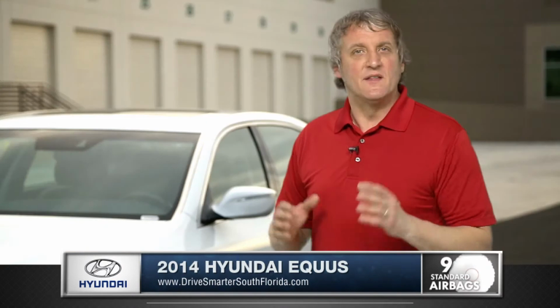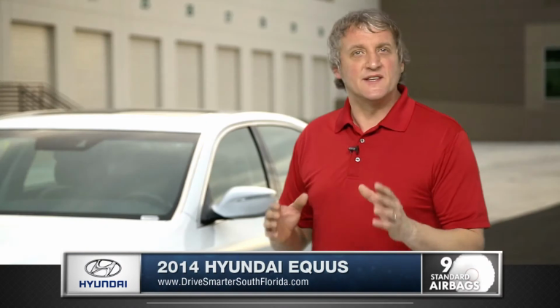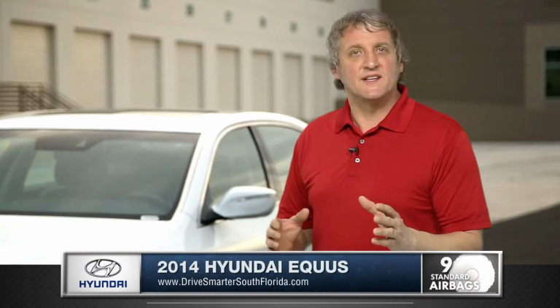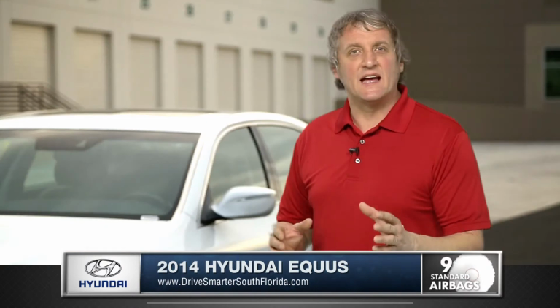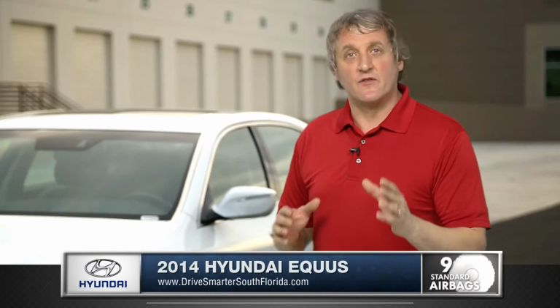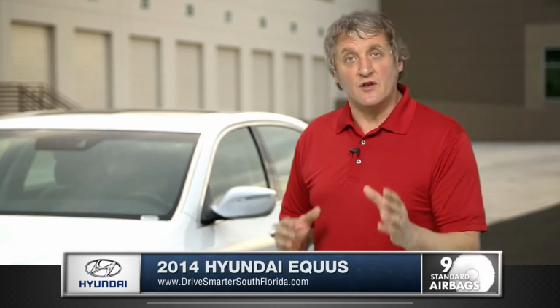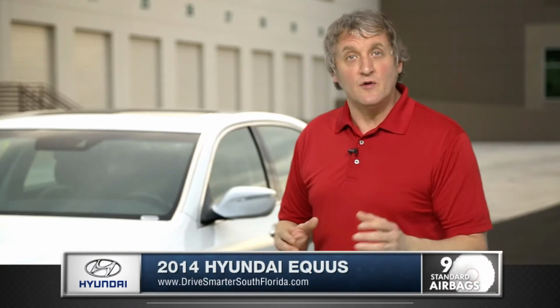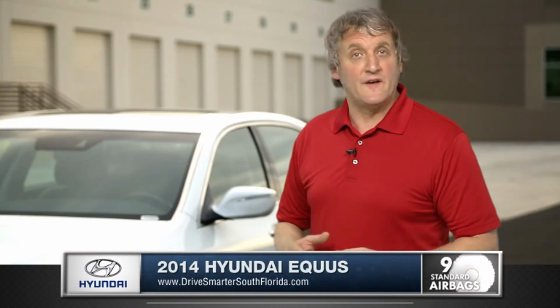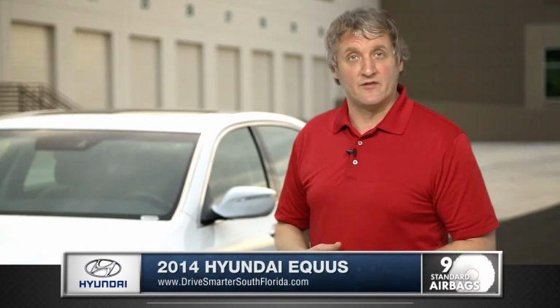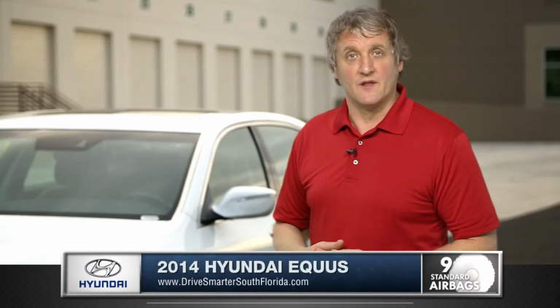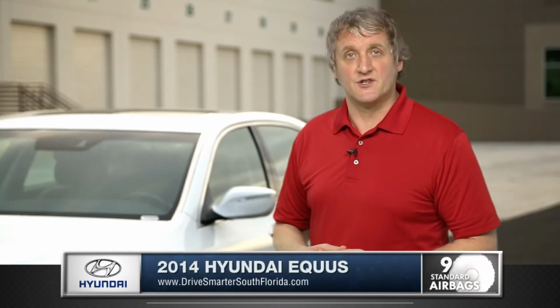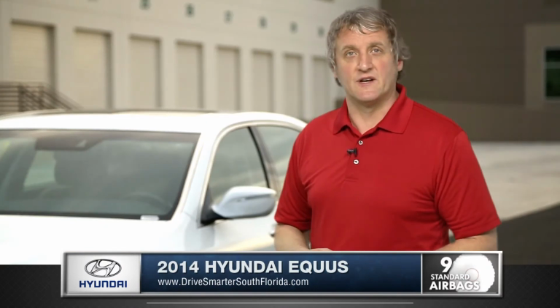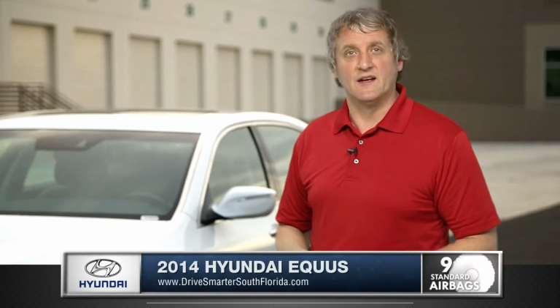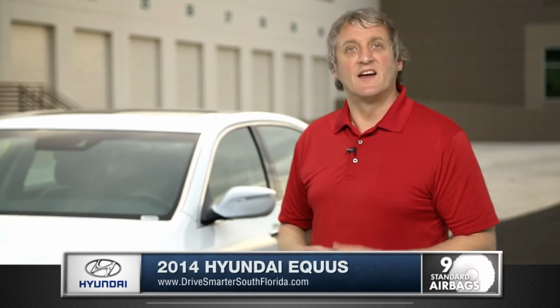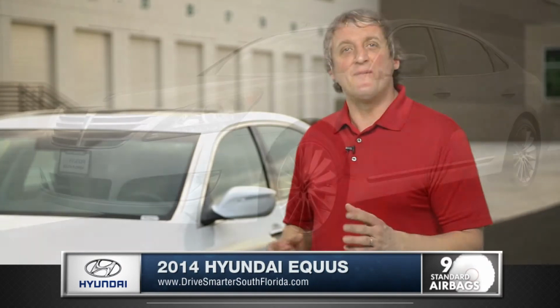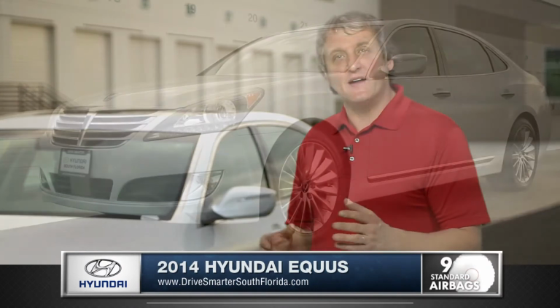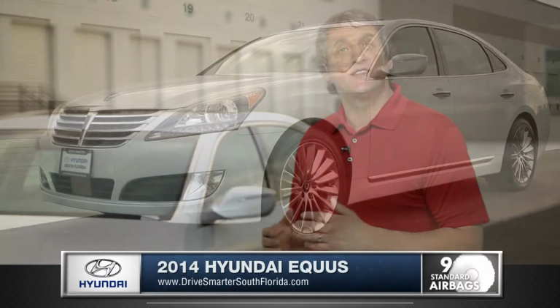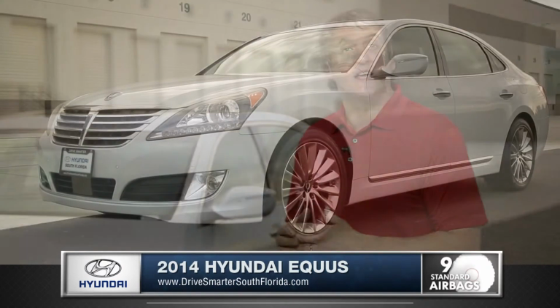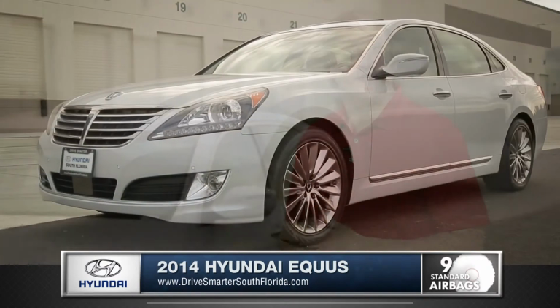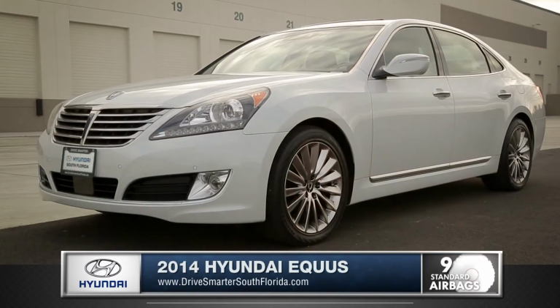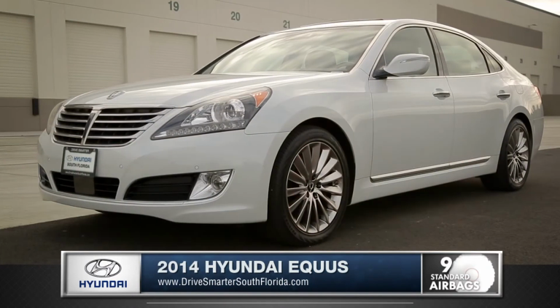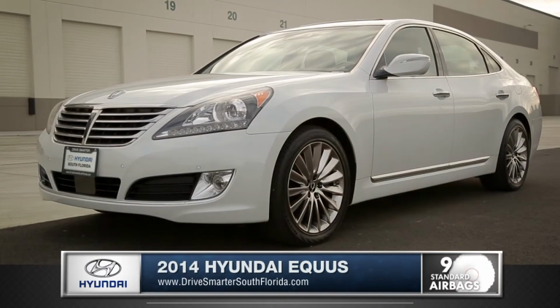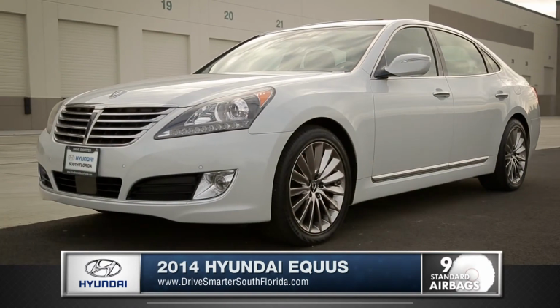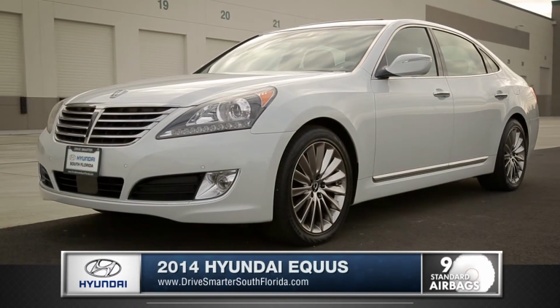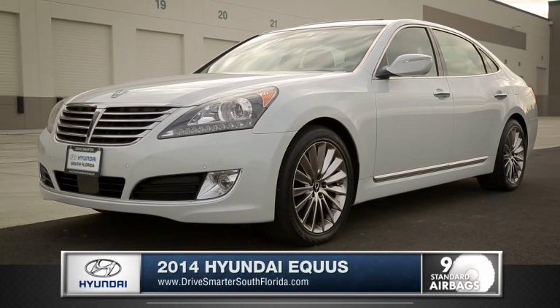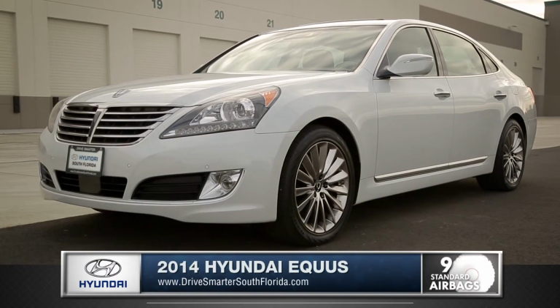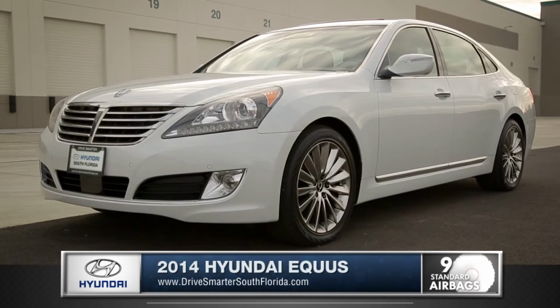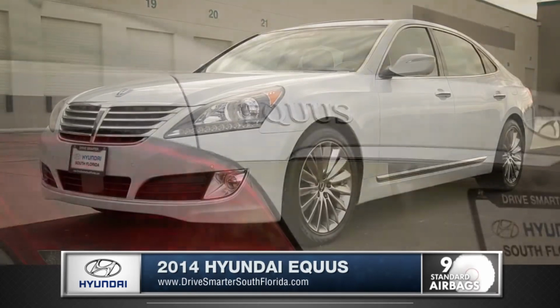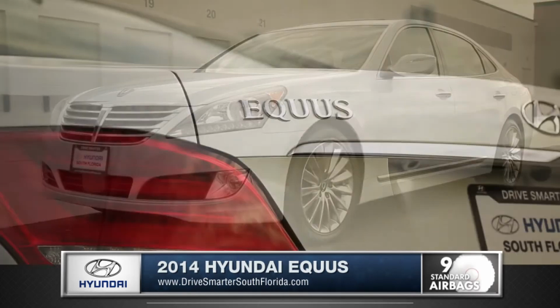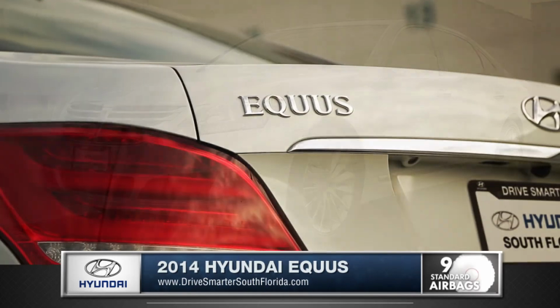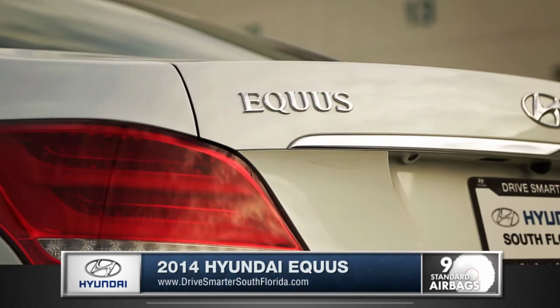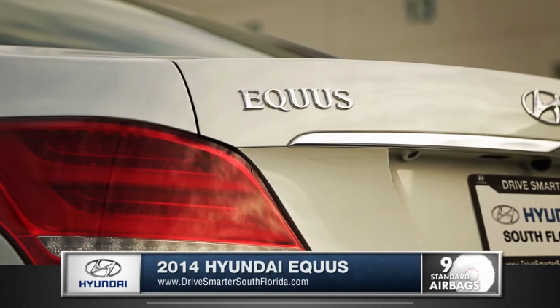This sedan is the new face of luxury. Come down and see us and check out the 2014 Hyundai Equus.